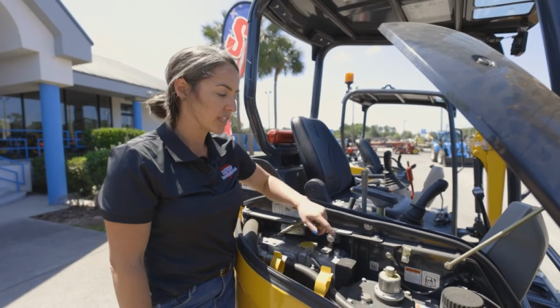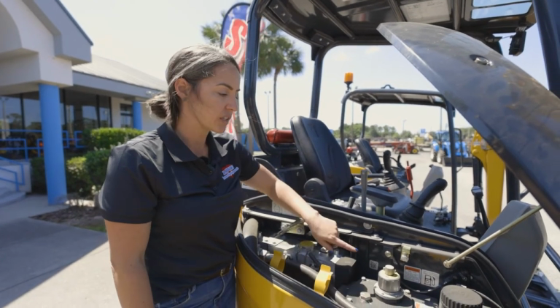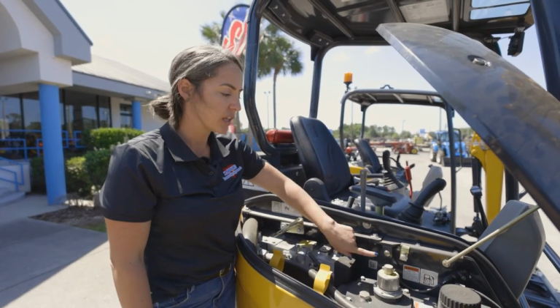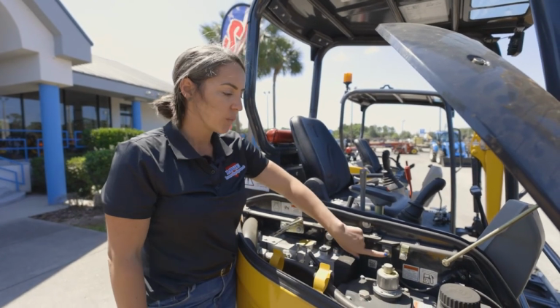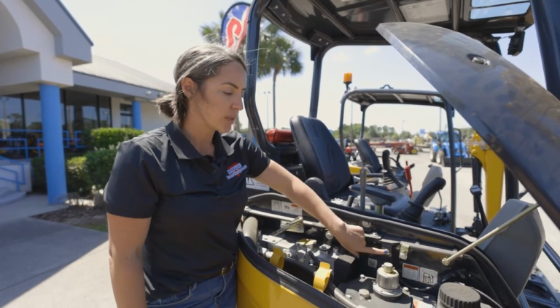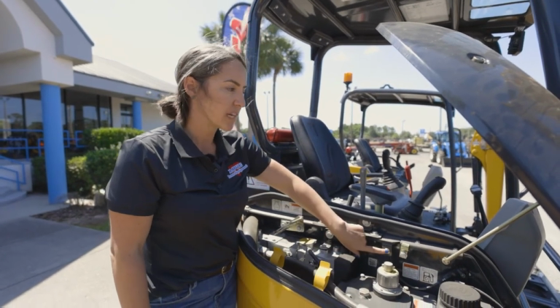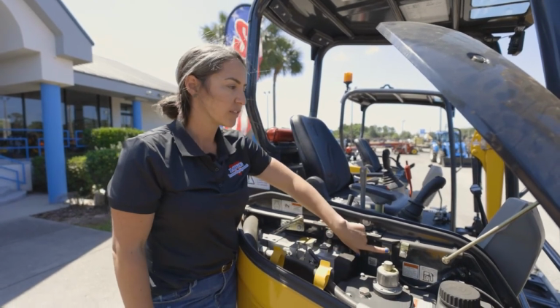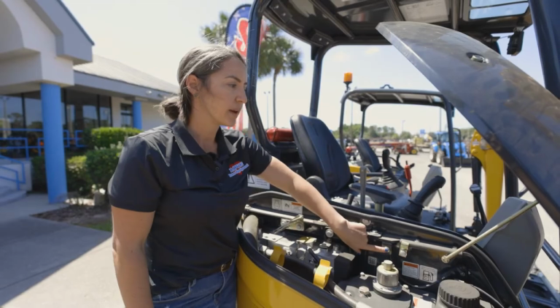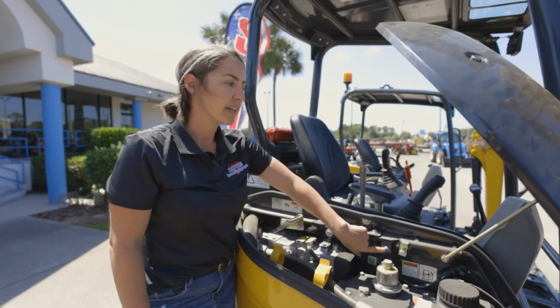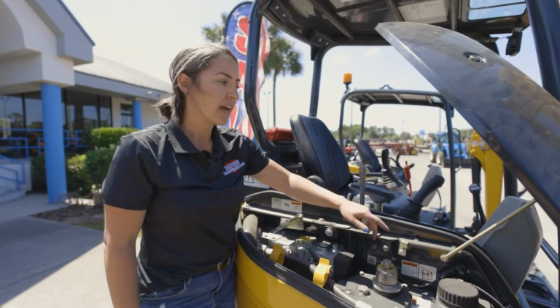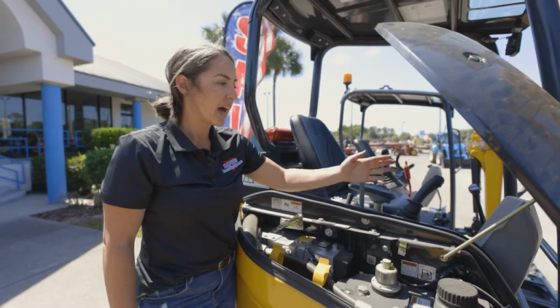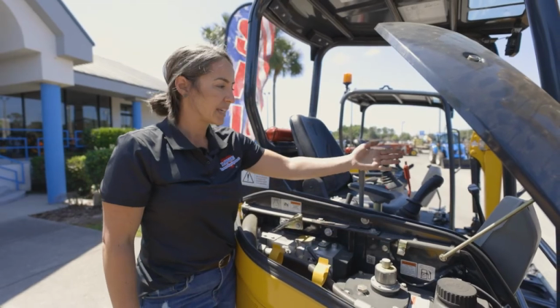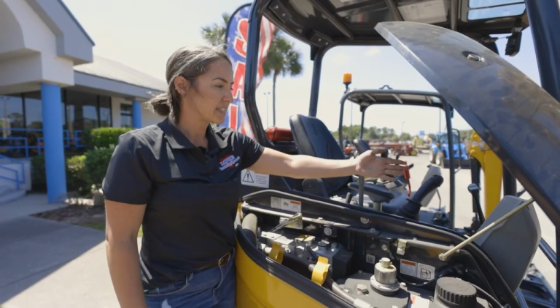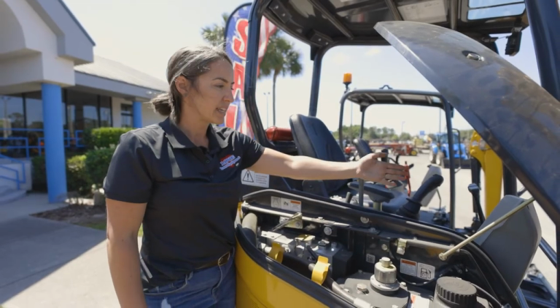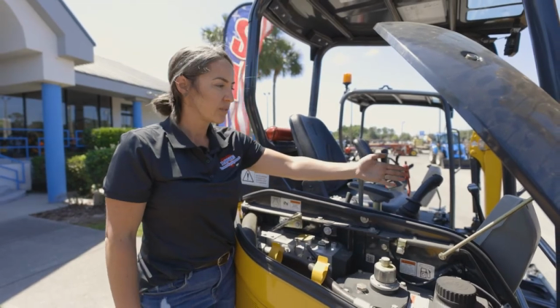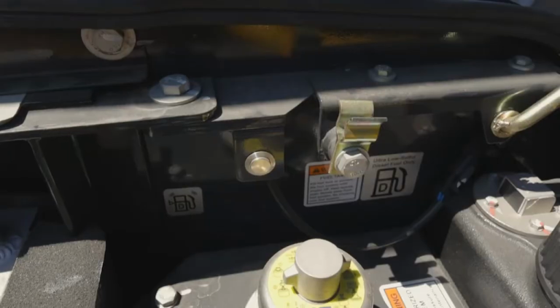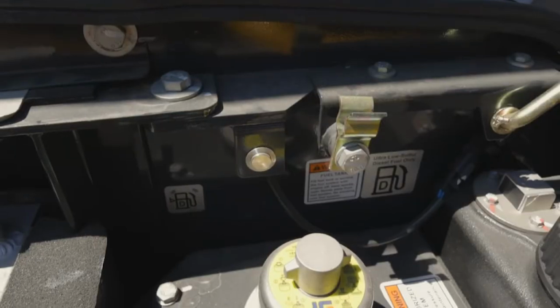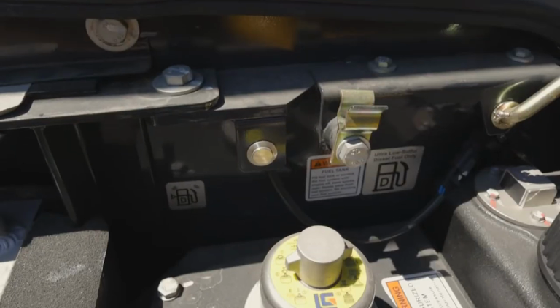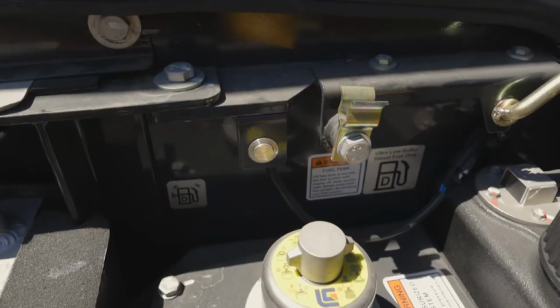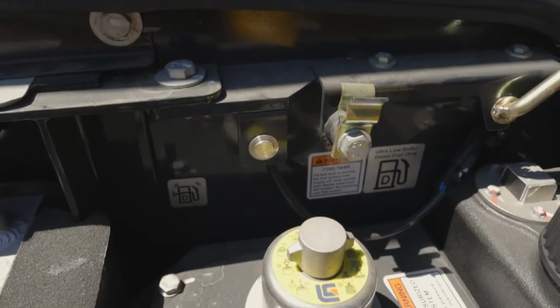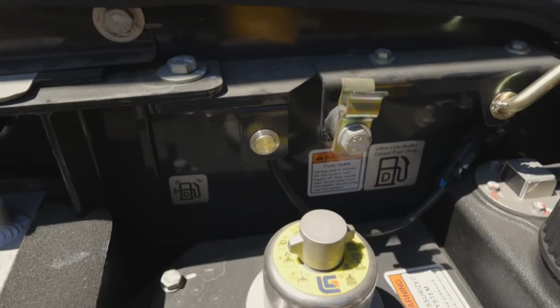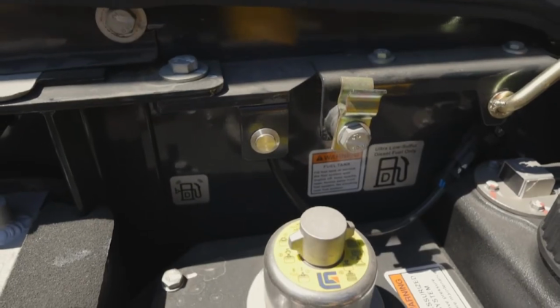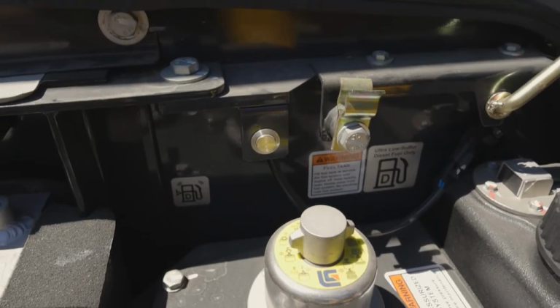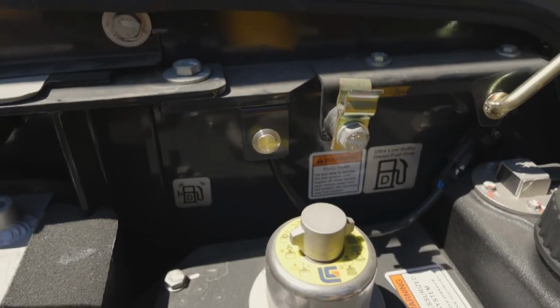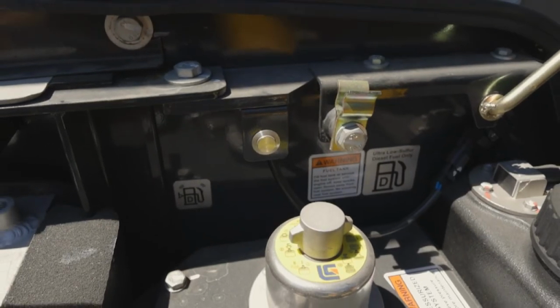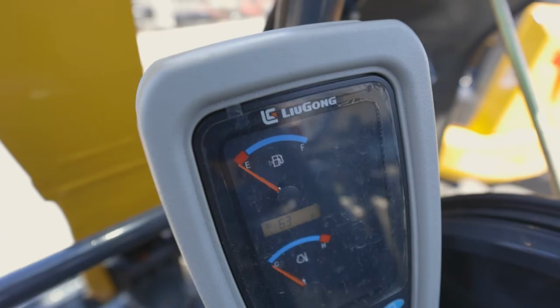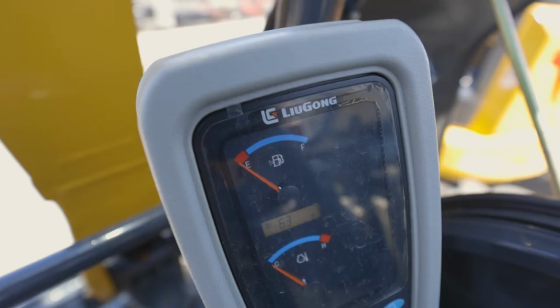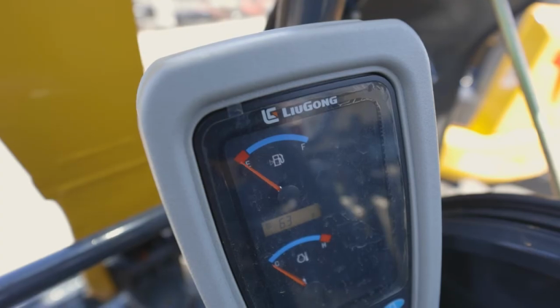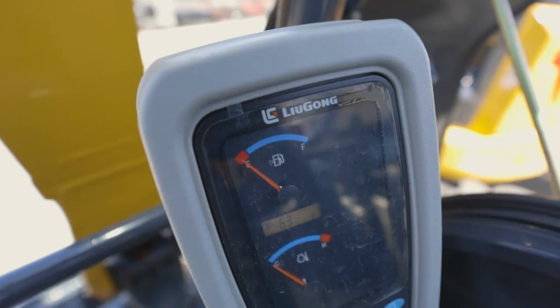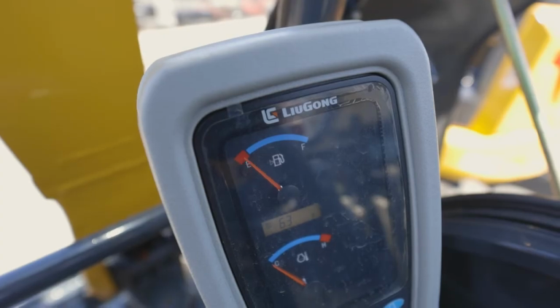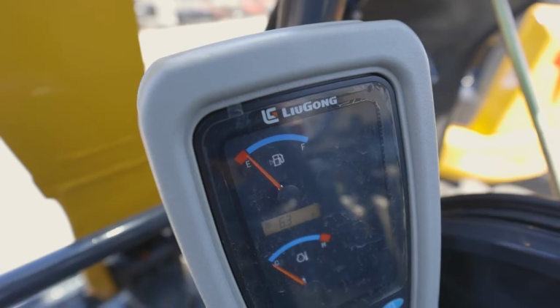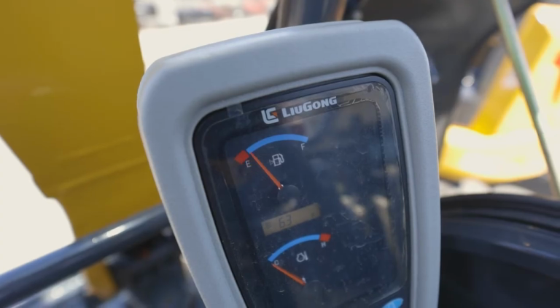The 9027 also takes the guesswork out of loading our diesel. With the press of a button, I can see right here on my display how full the tank is.